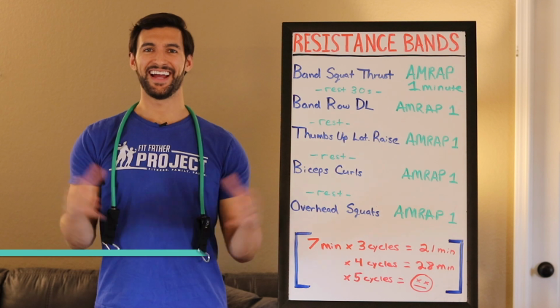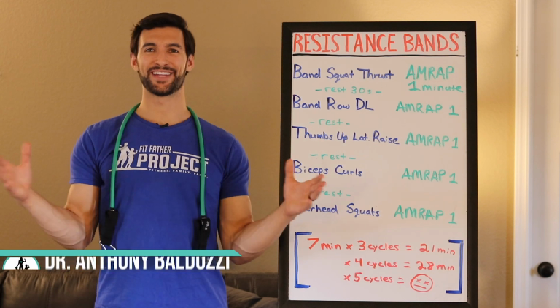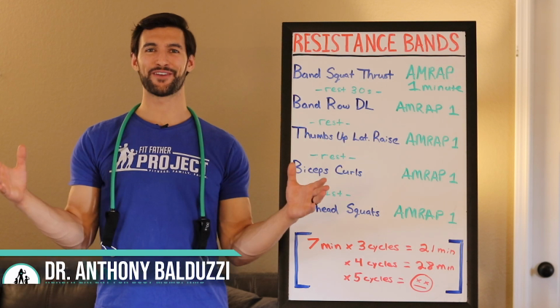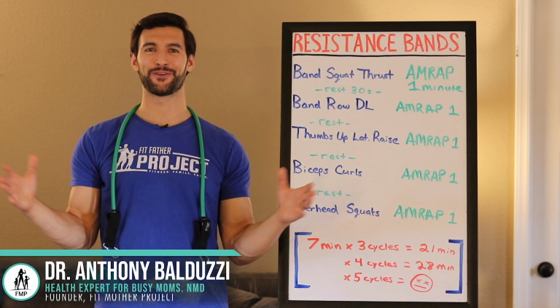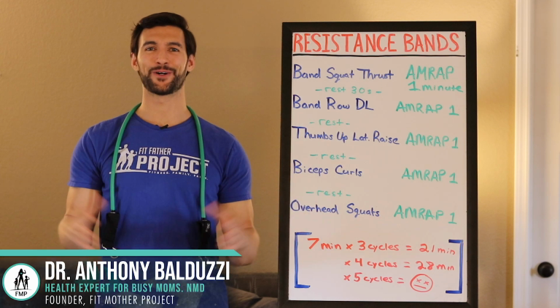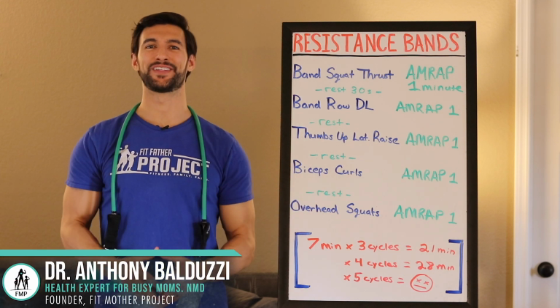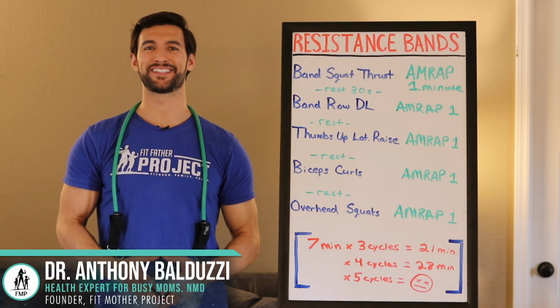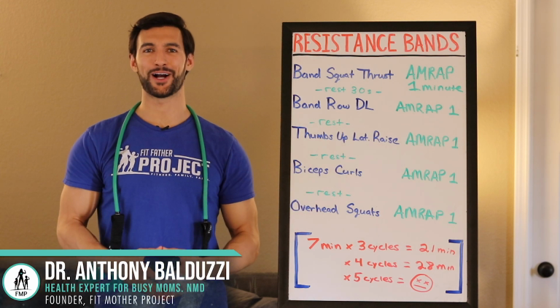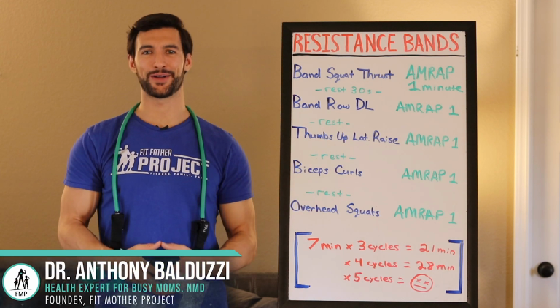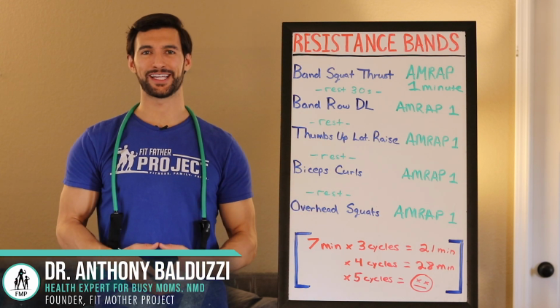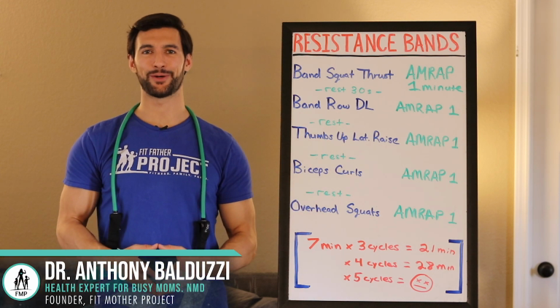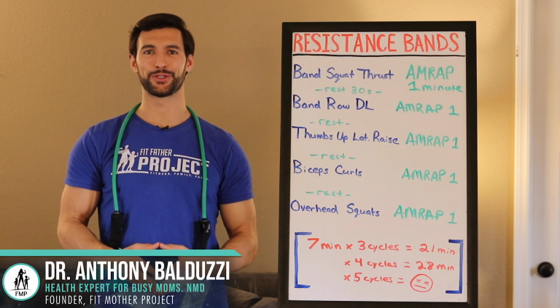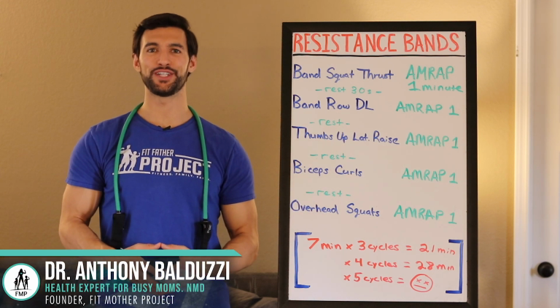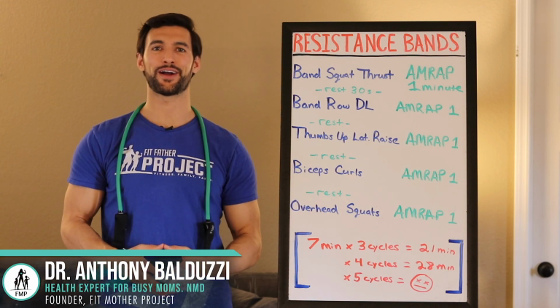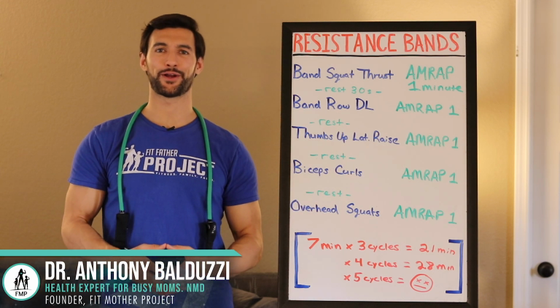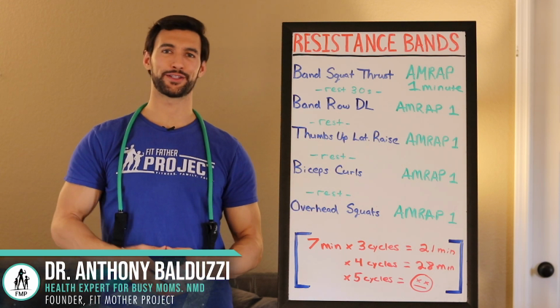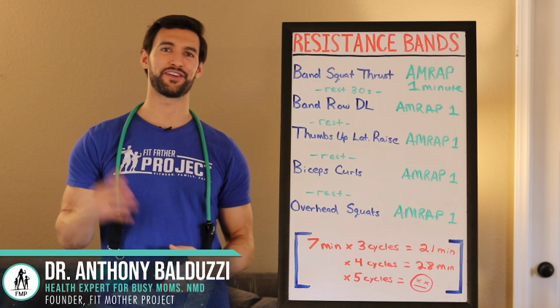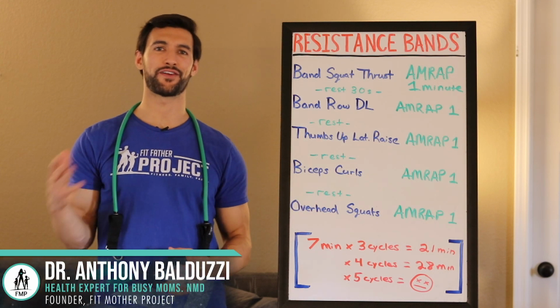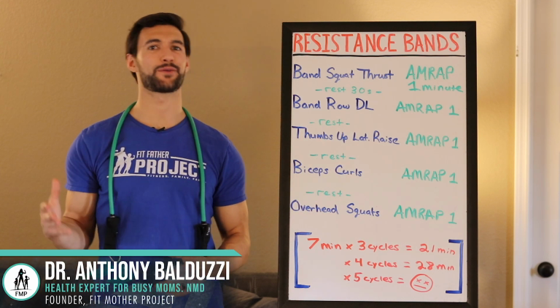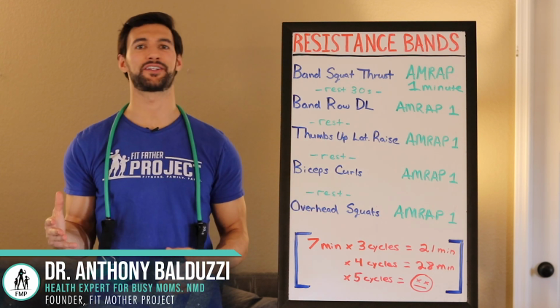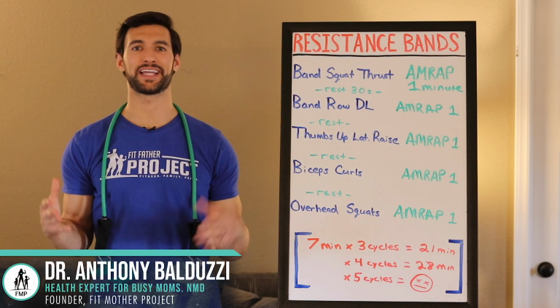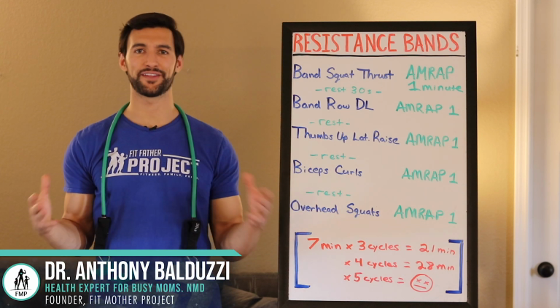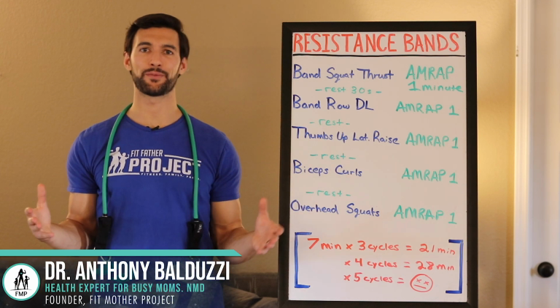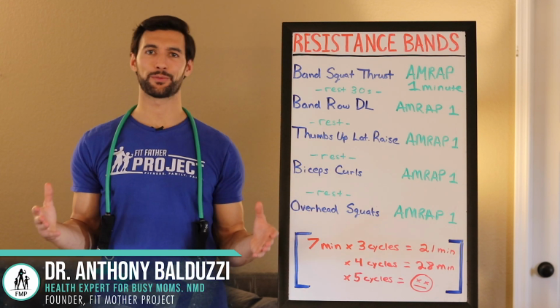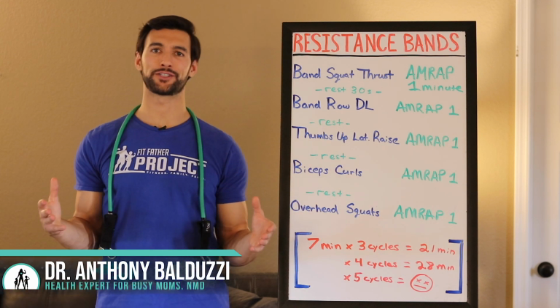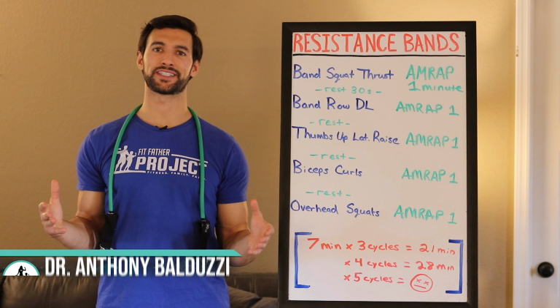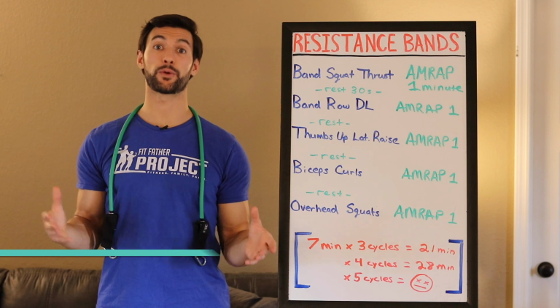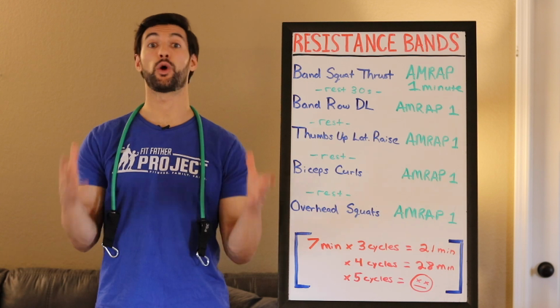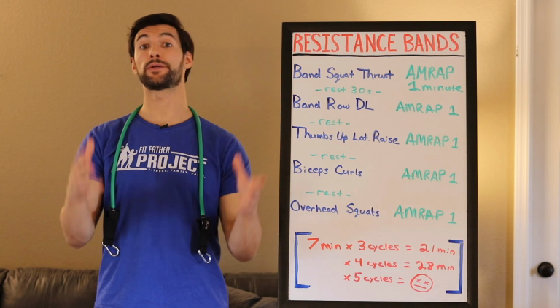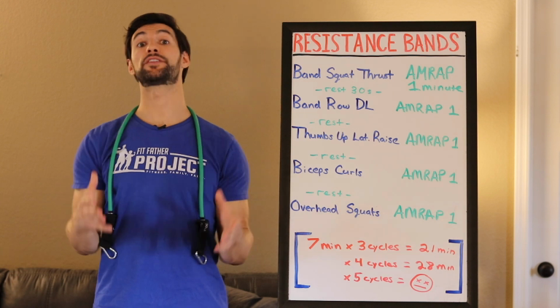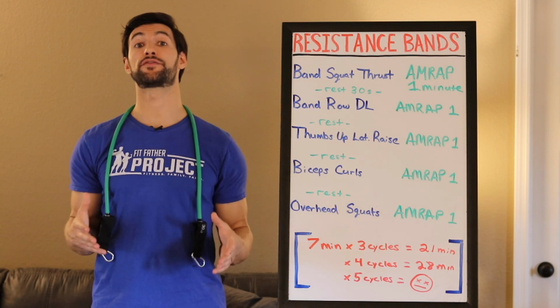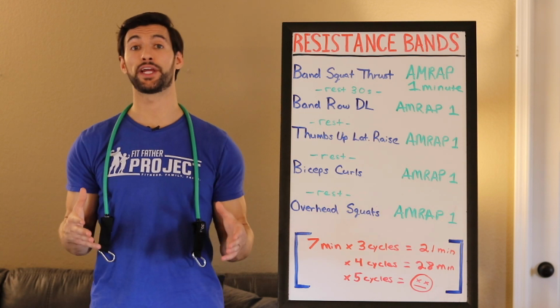Hey there, my friend. Welcome. This is Dr. Anthony Balduzzi, founder here at The Fit Father Project and The Fit Mother Project. I want to welcome you to this video.